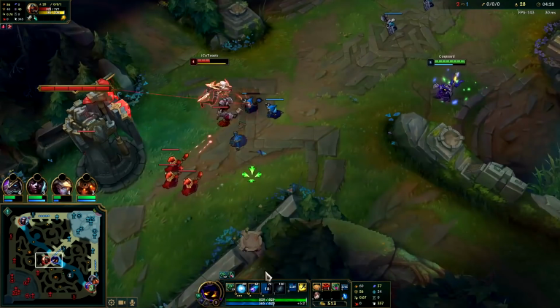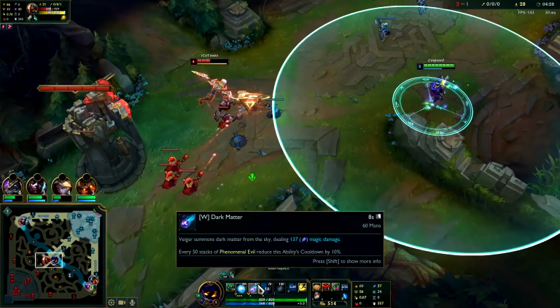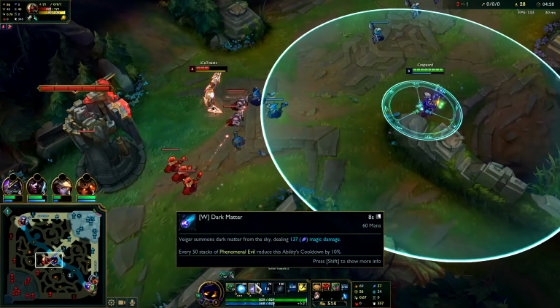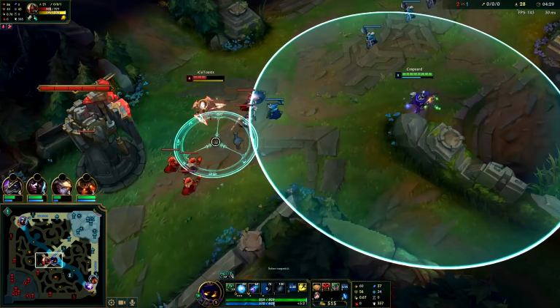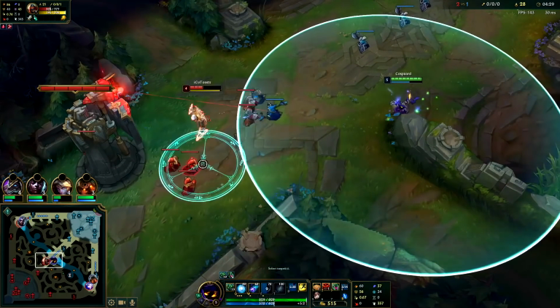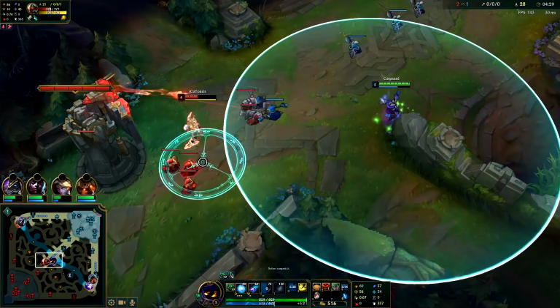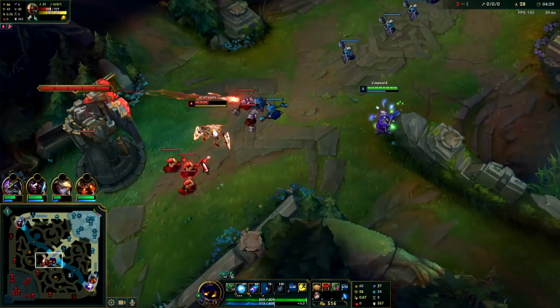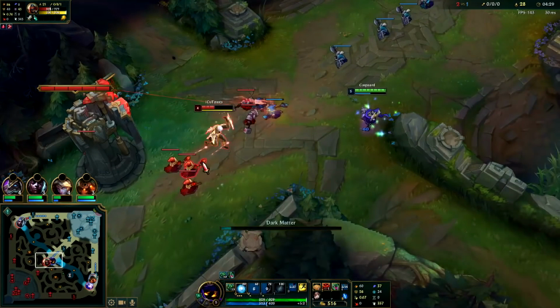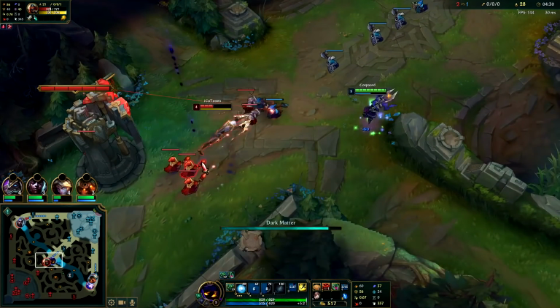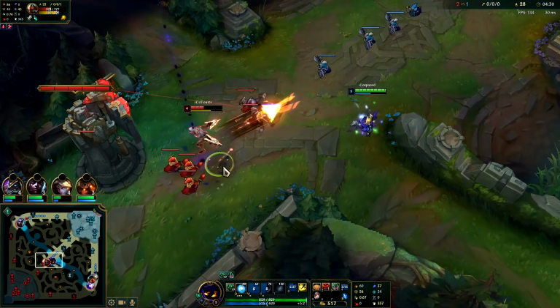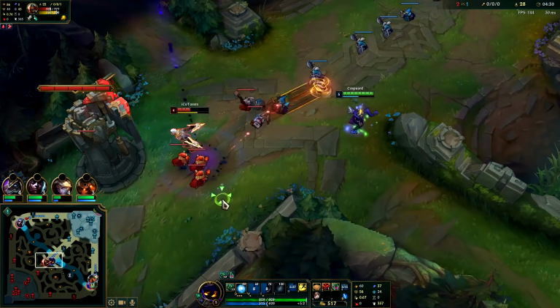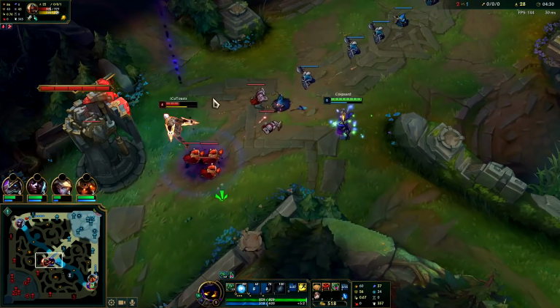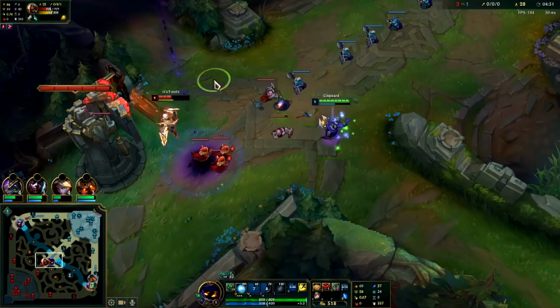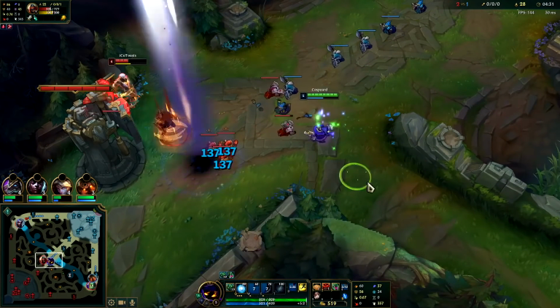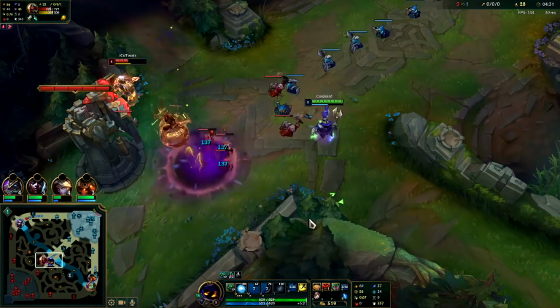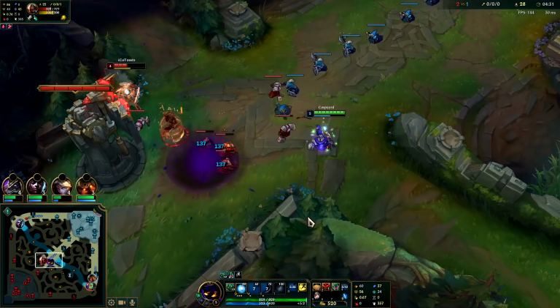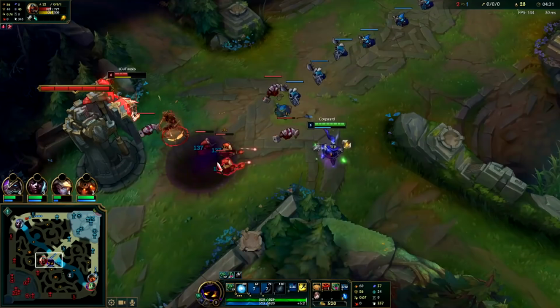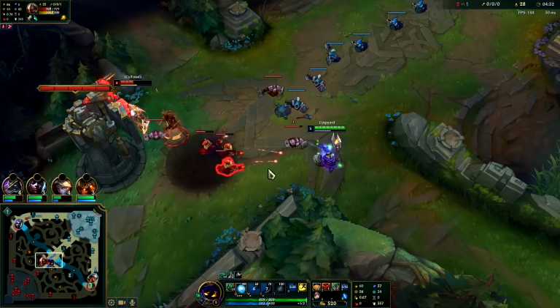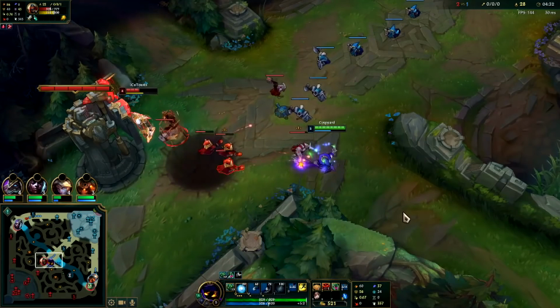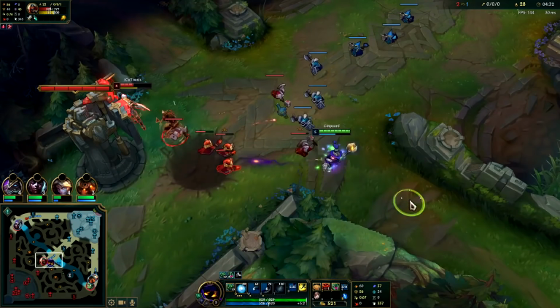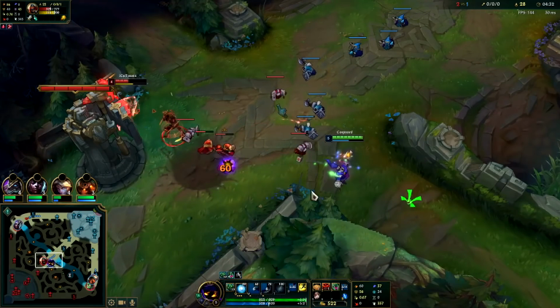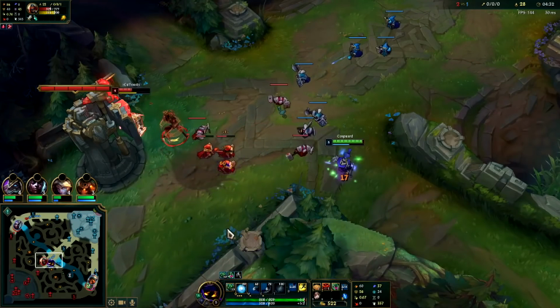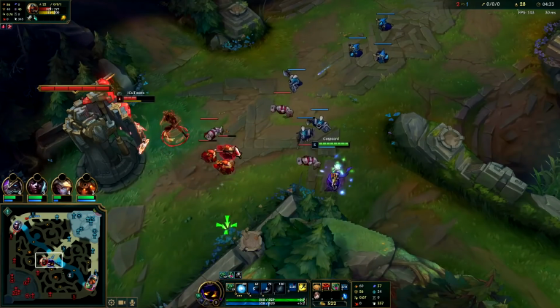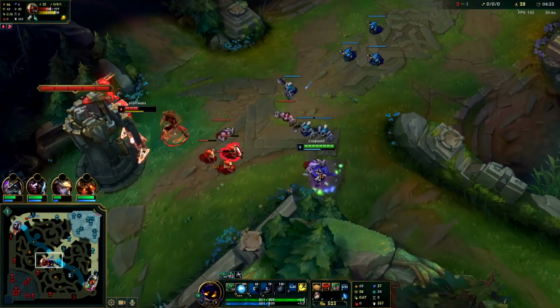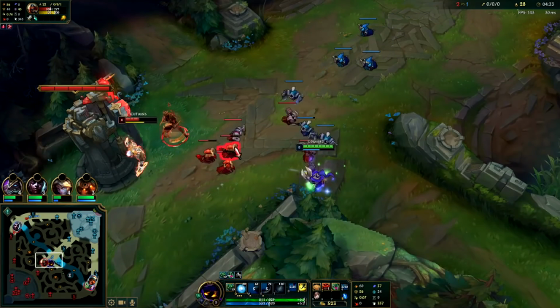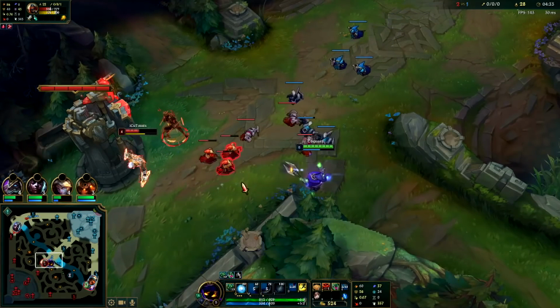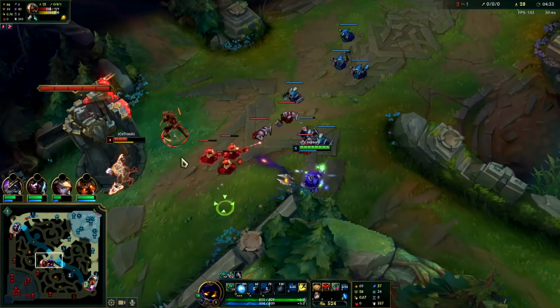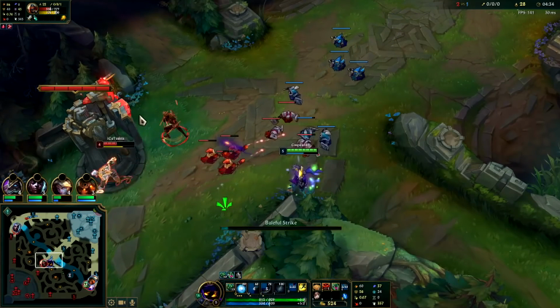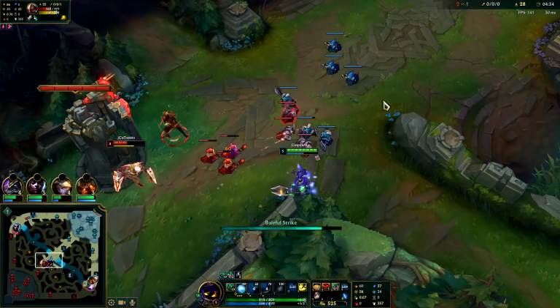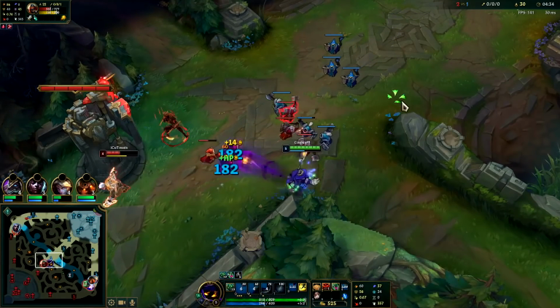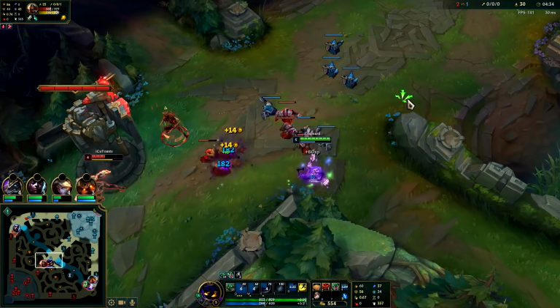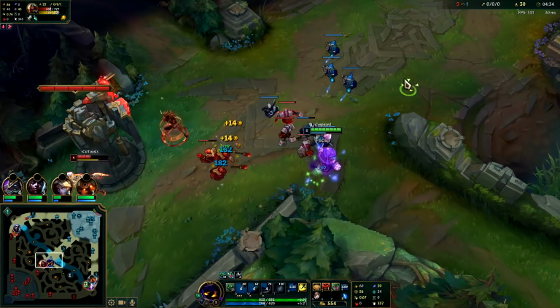Junglers hate it when their ganks don't work — they're less likely to come back if they don't get a successful gank on you. That's why it's really important not to die from one. If they do get you, they're likely to keep coming back.